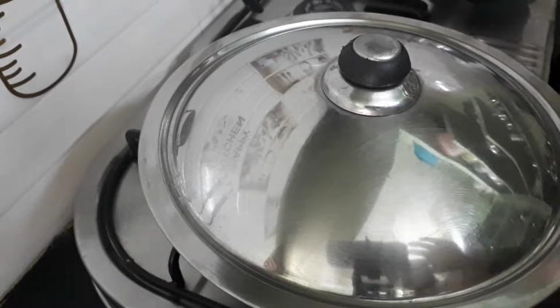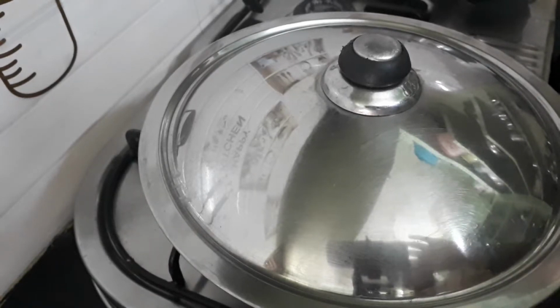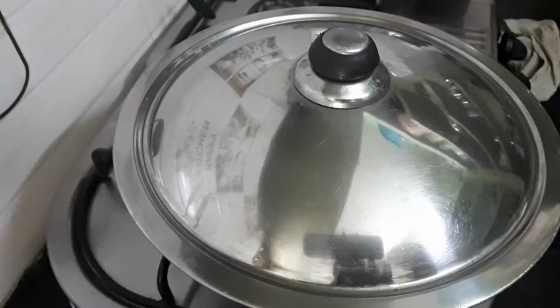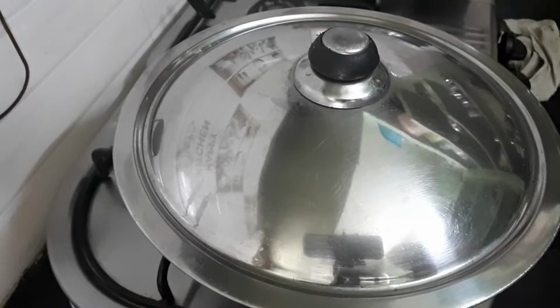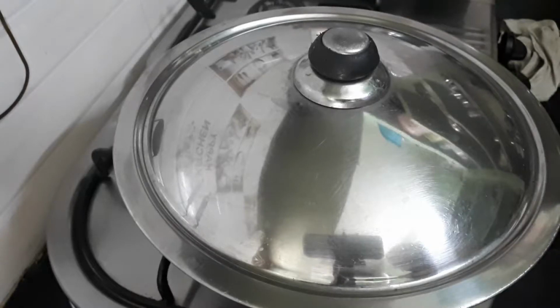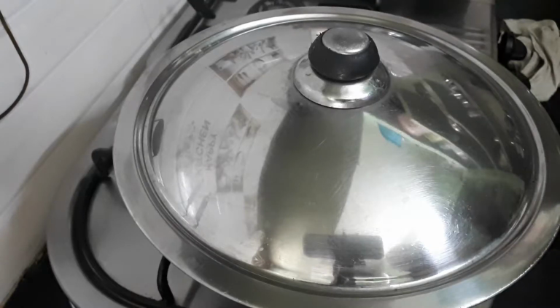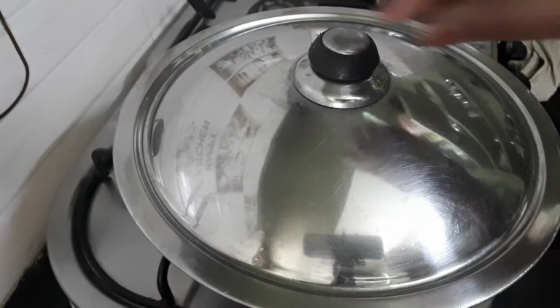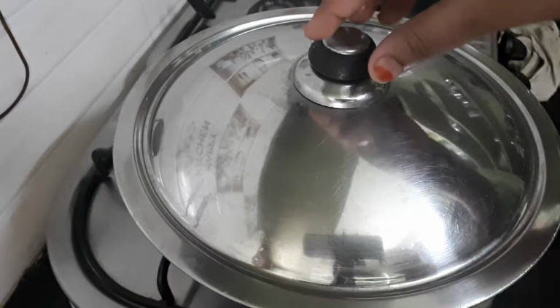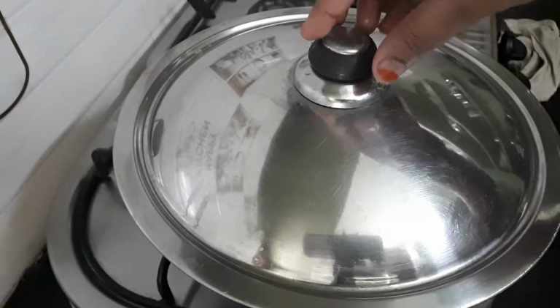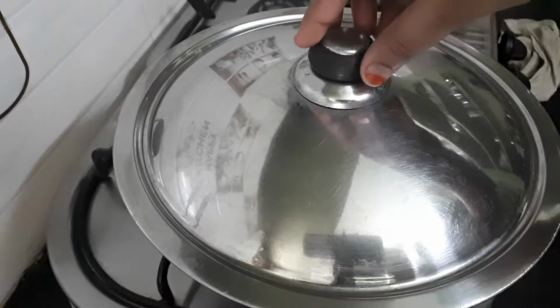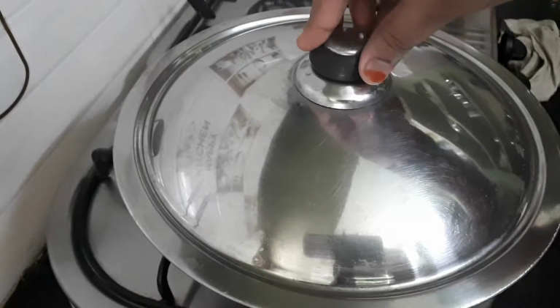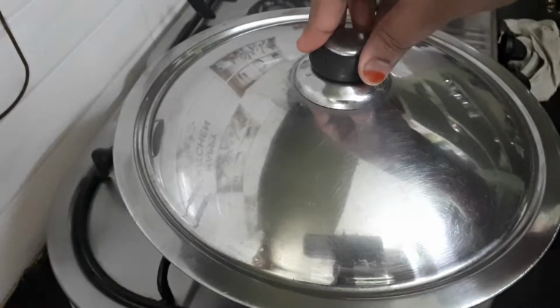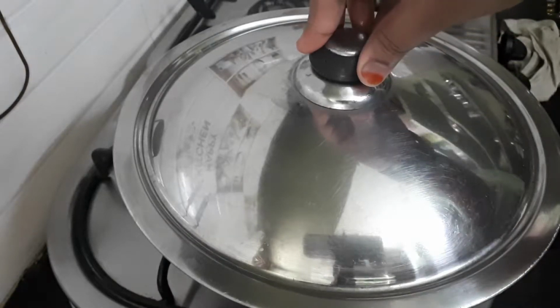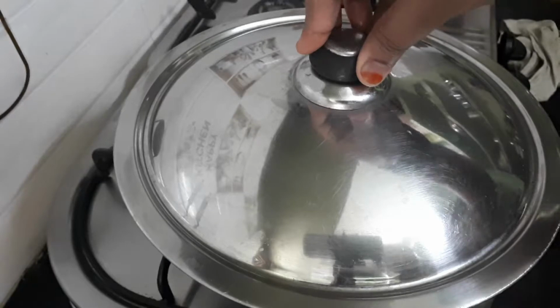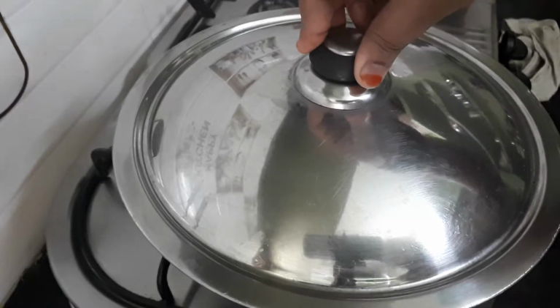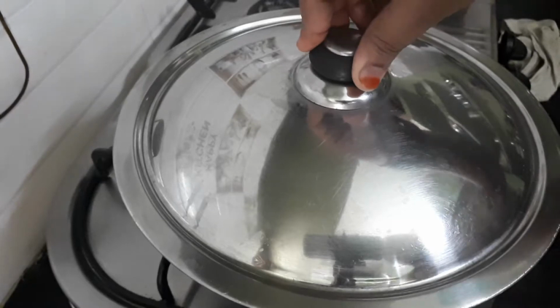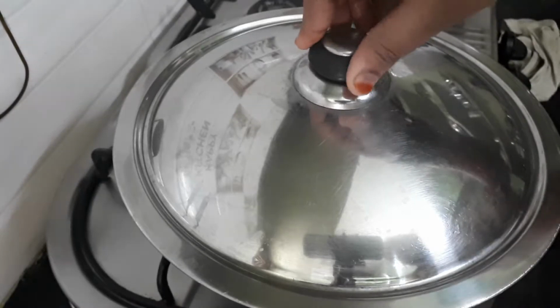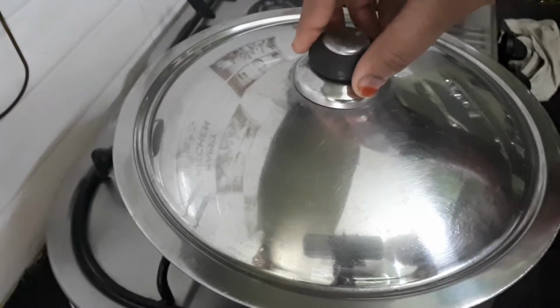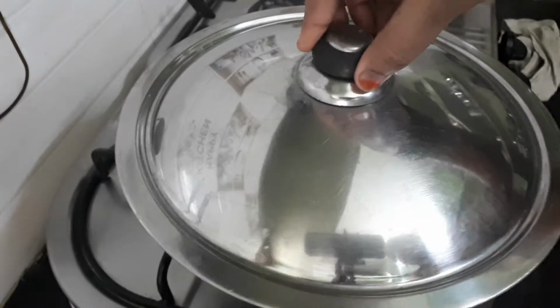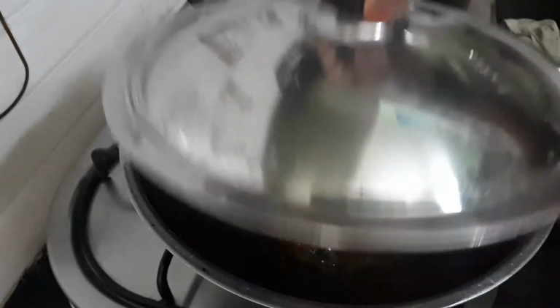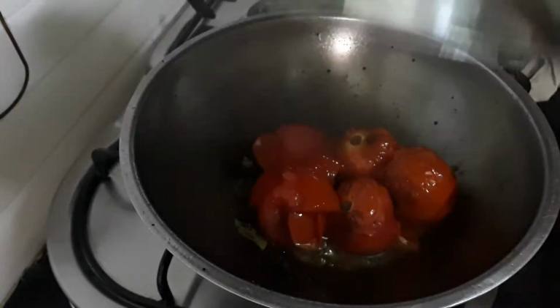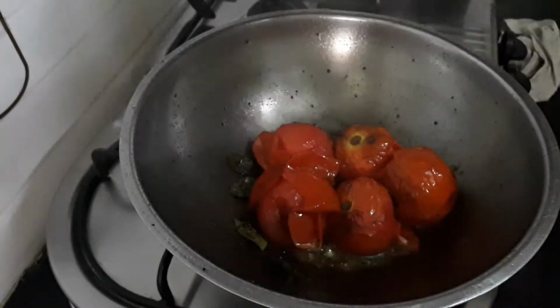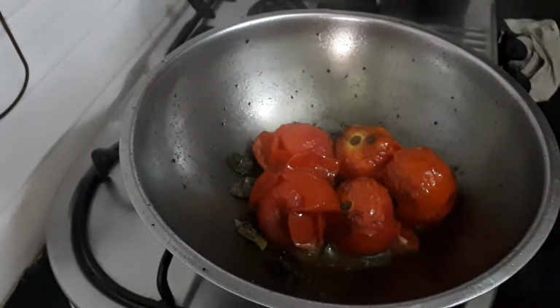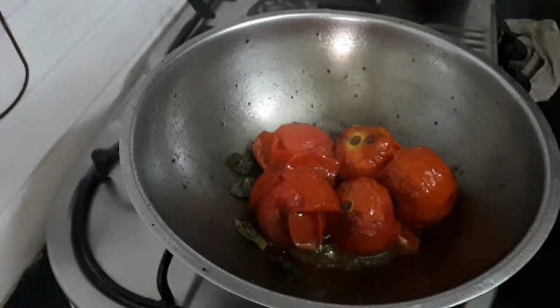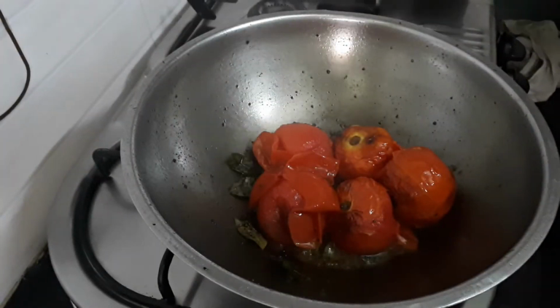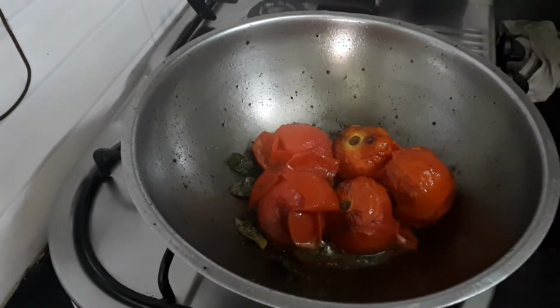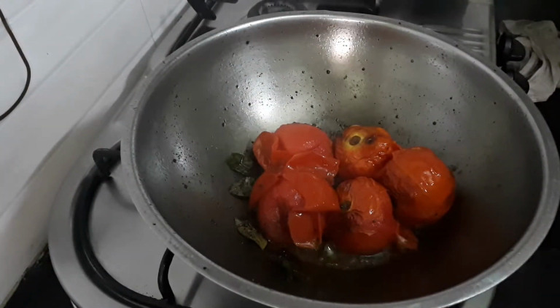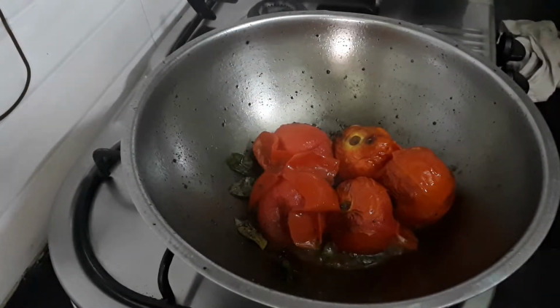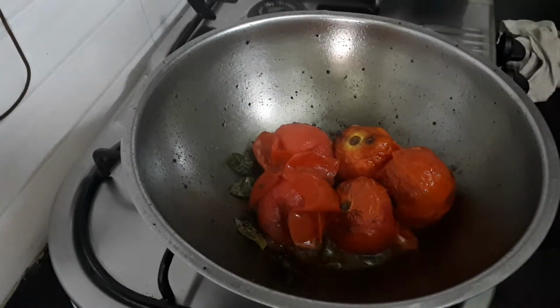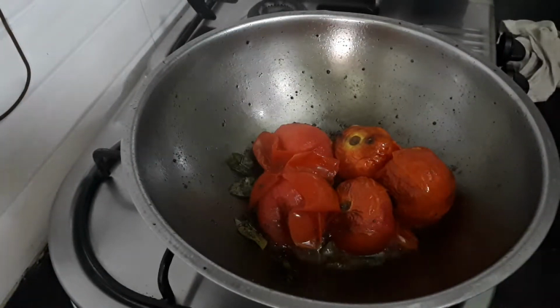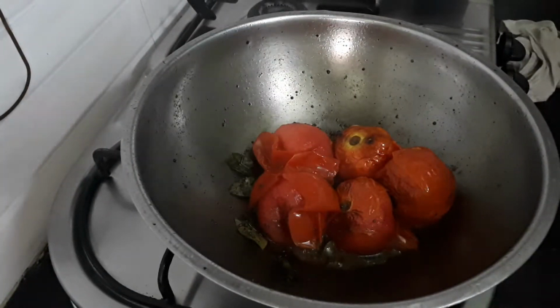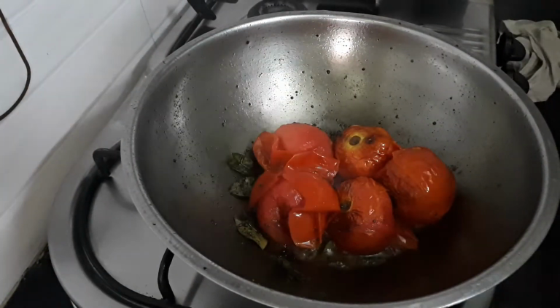Then we will mash it and wait for 5 minutes. After 5 minutes, we will open it.